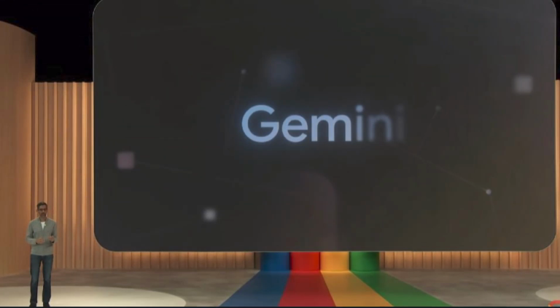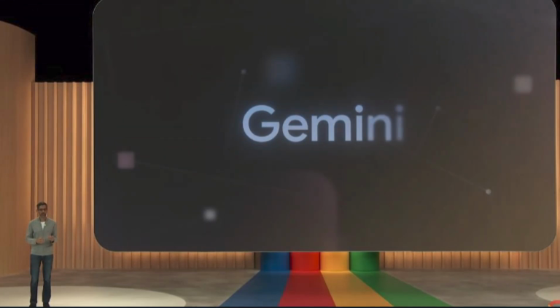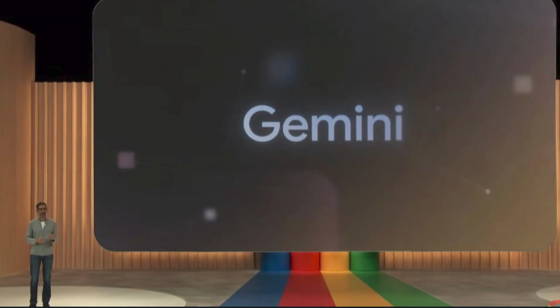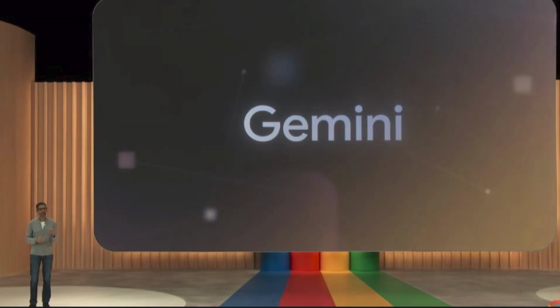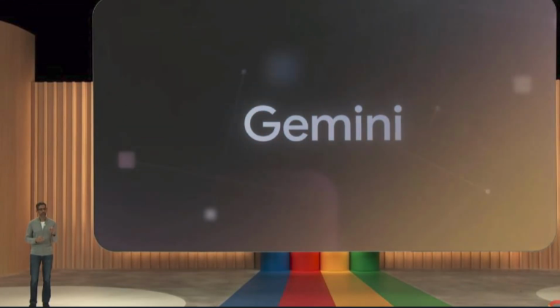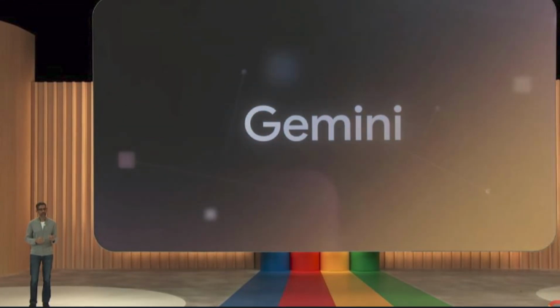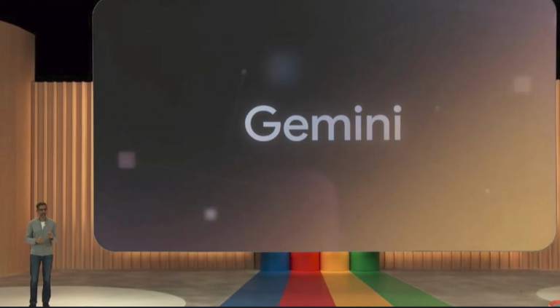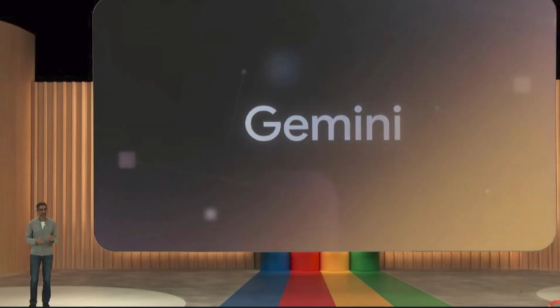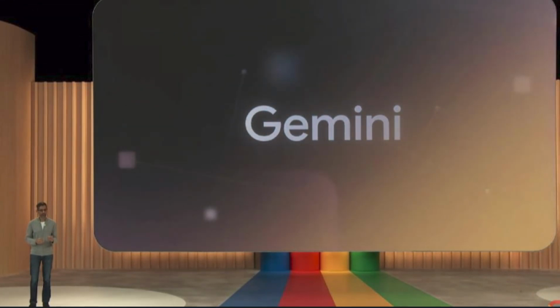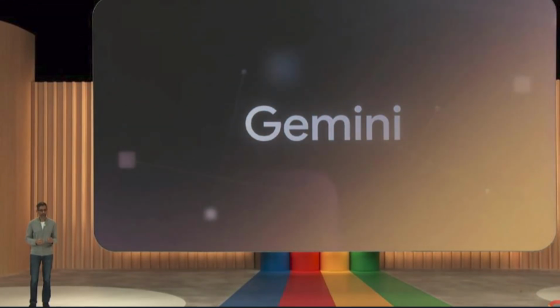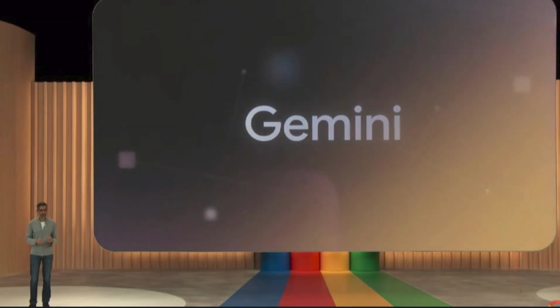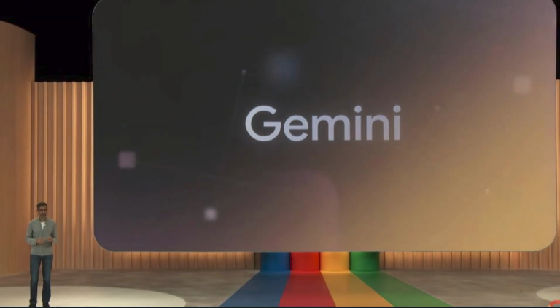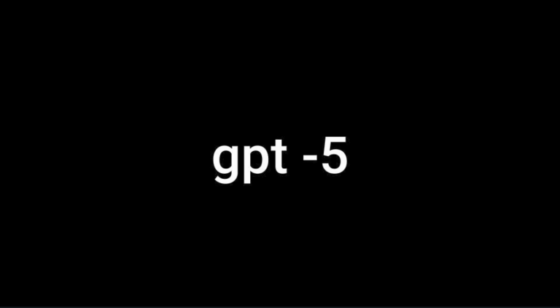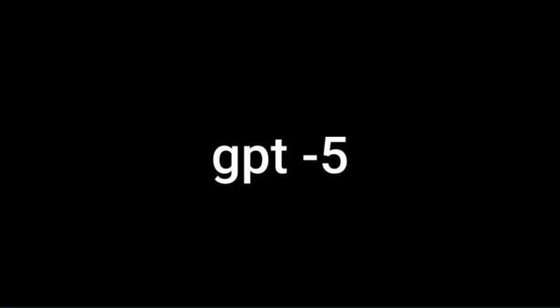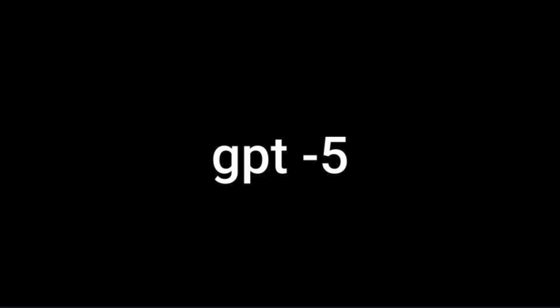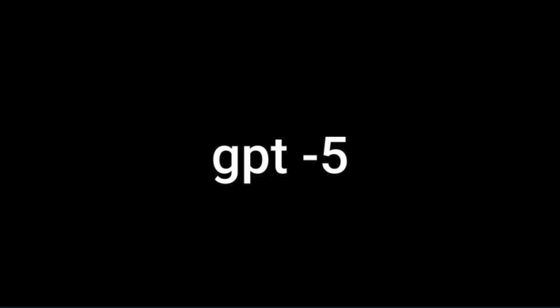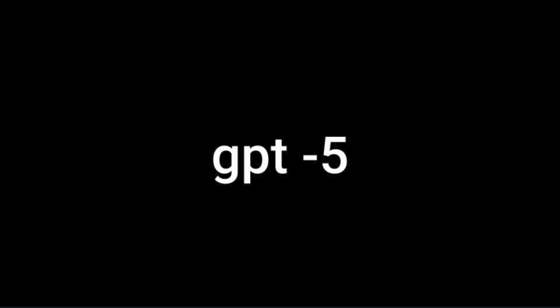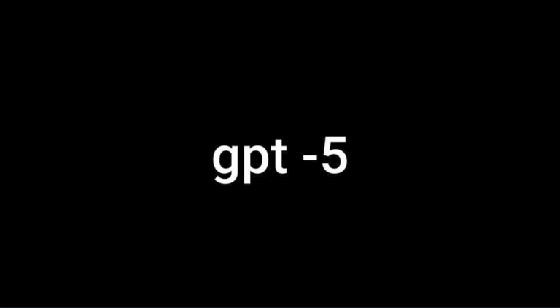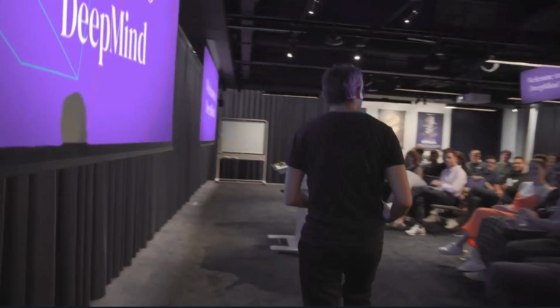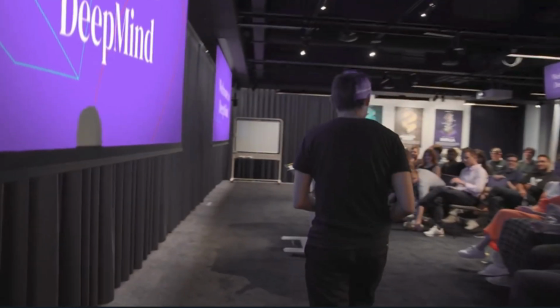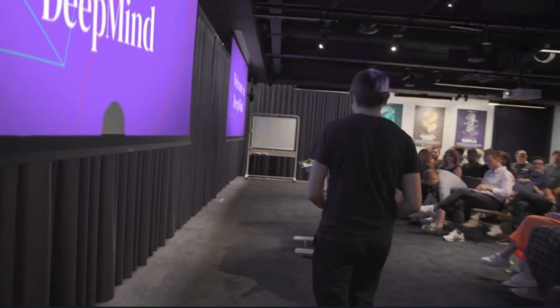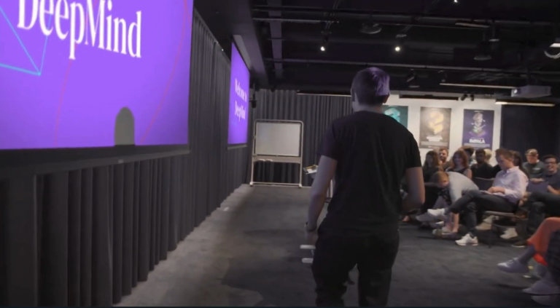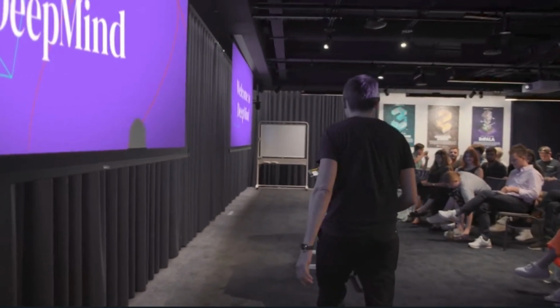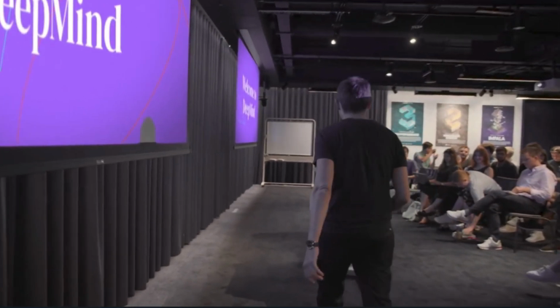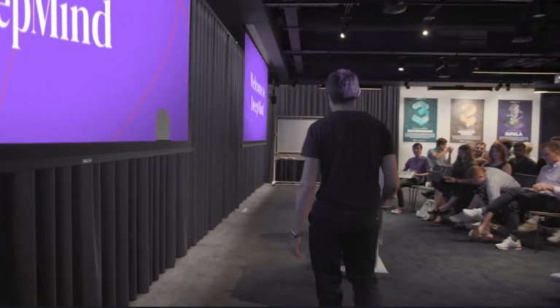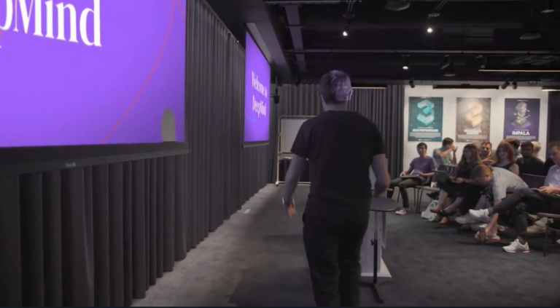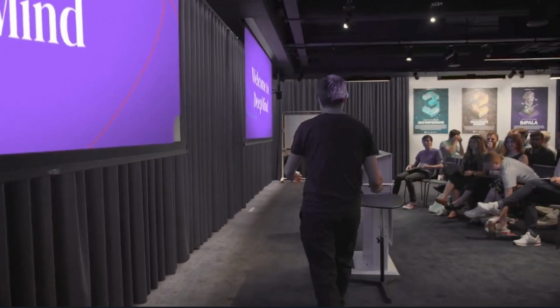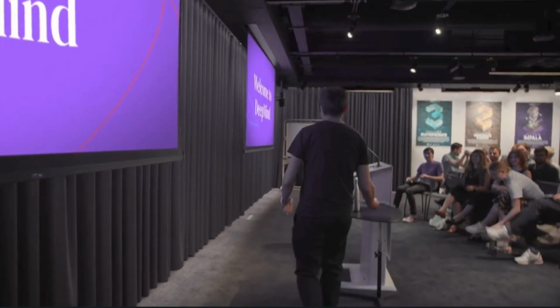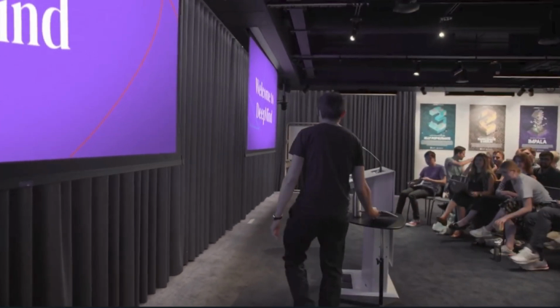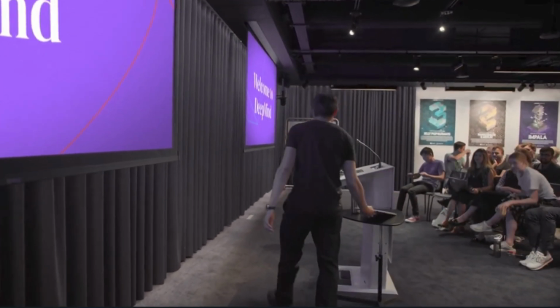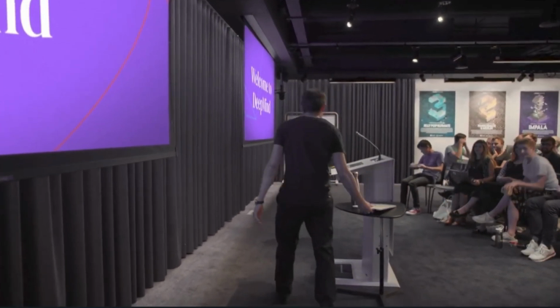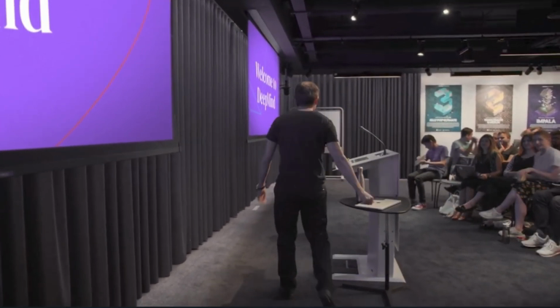Before we get into Gemini — the one model that can possibly take on GPT-5 — we have to talk about the dream team that makes all this possible.